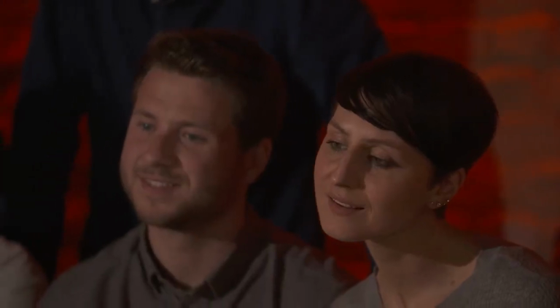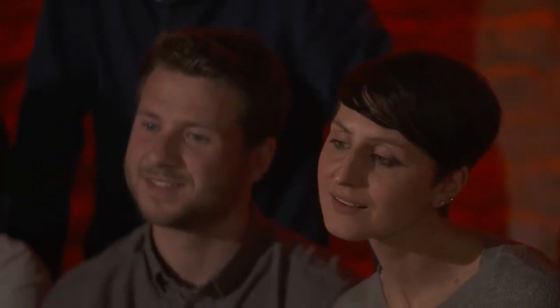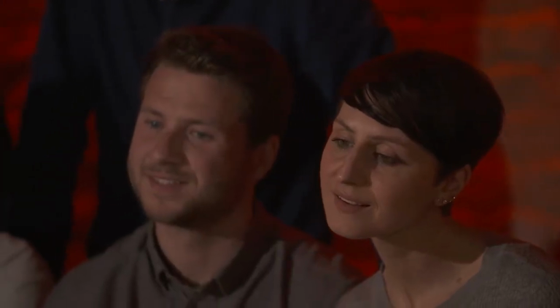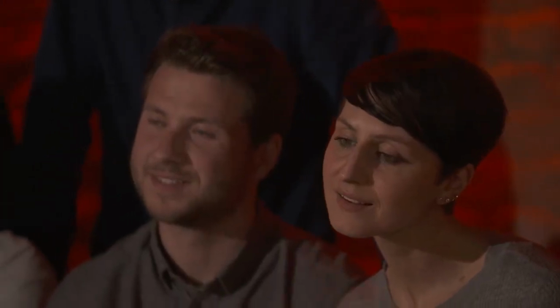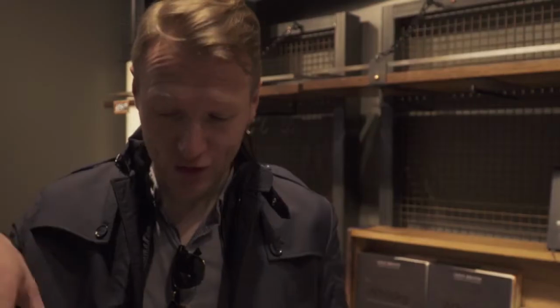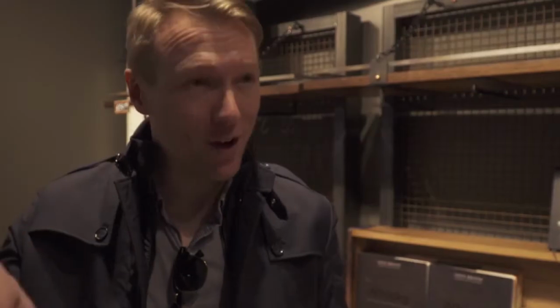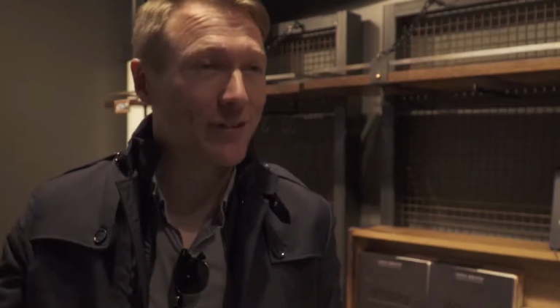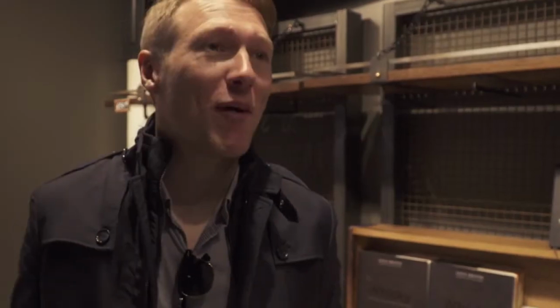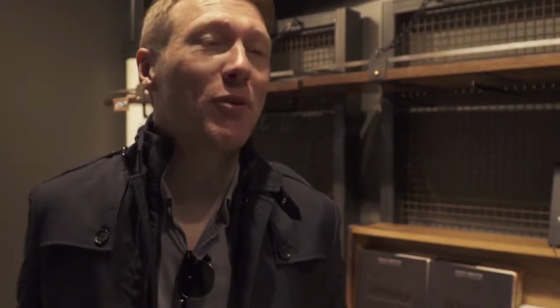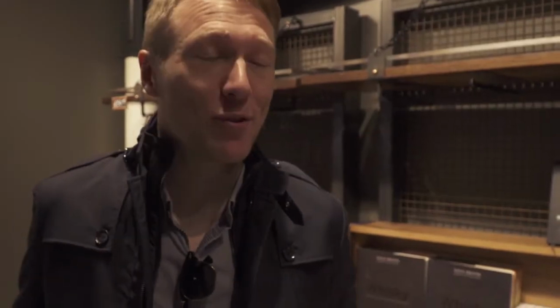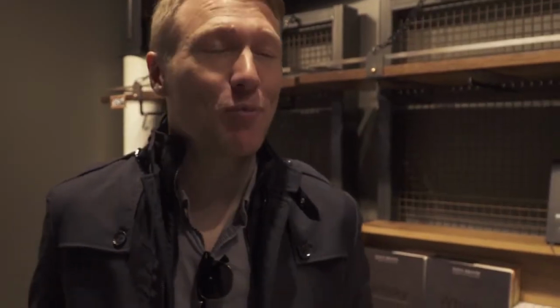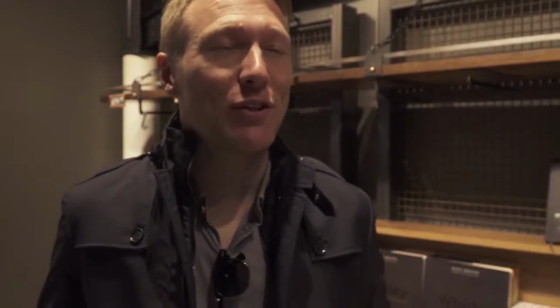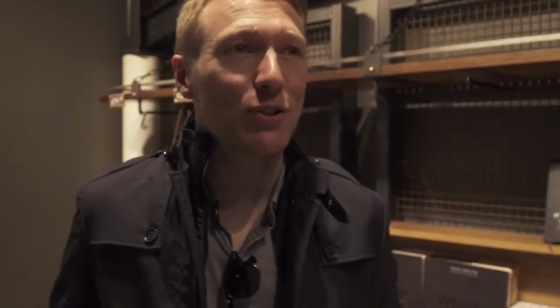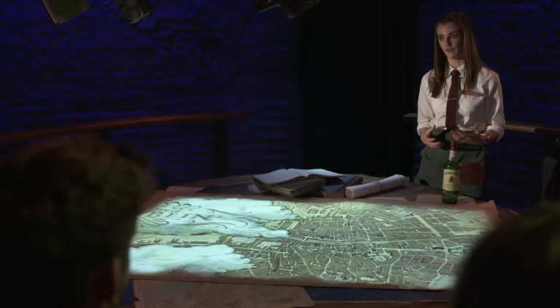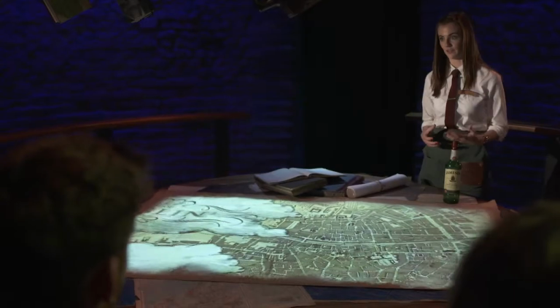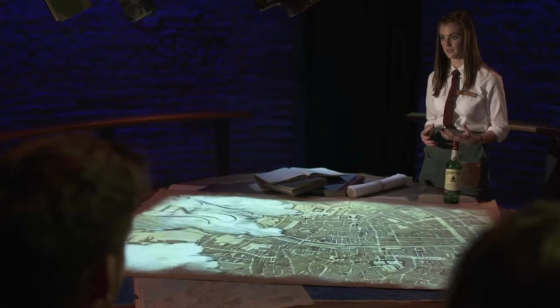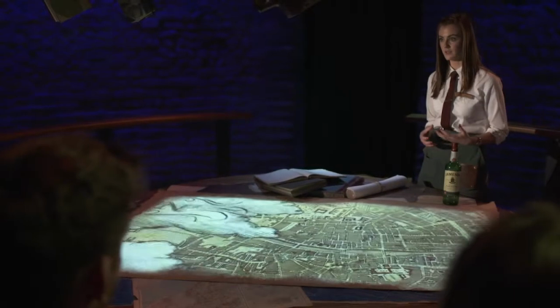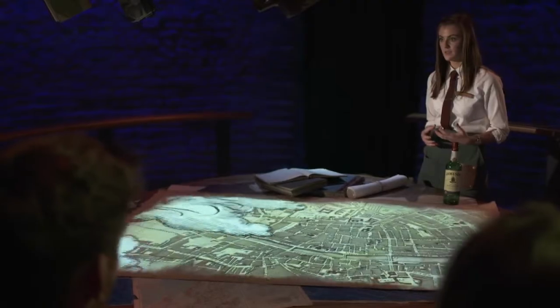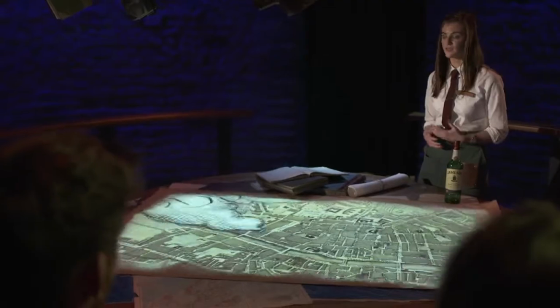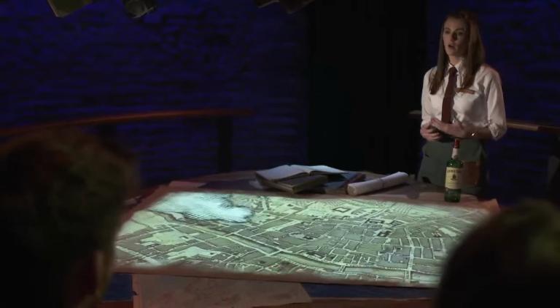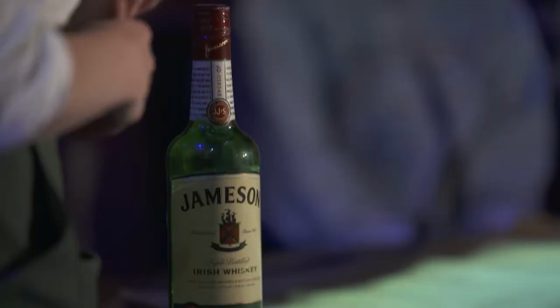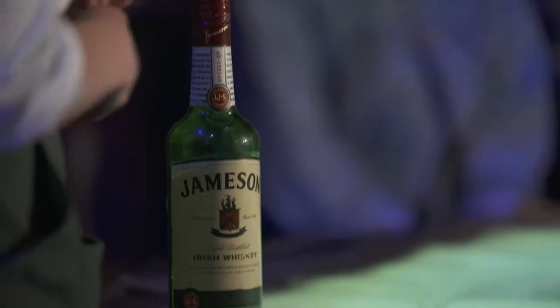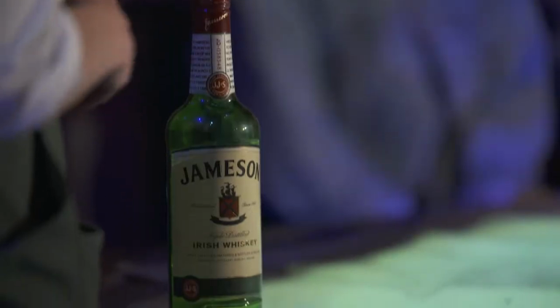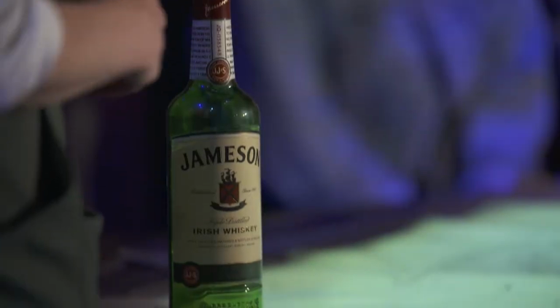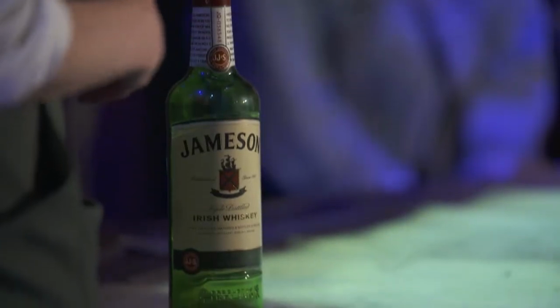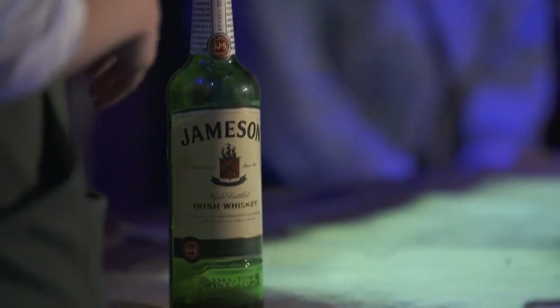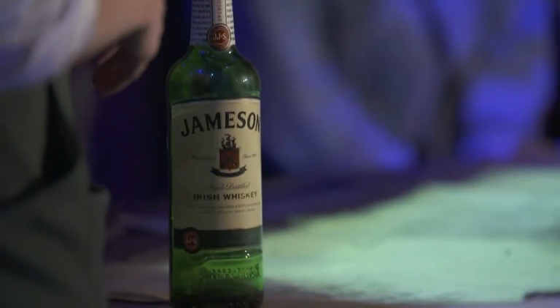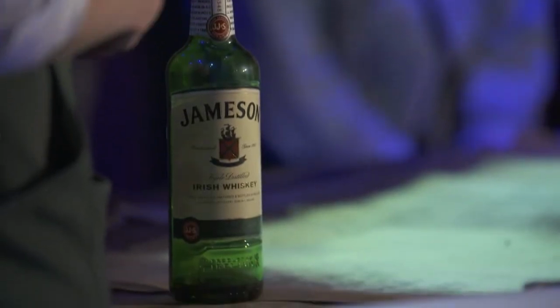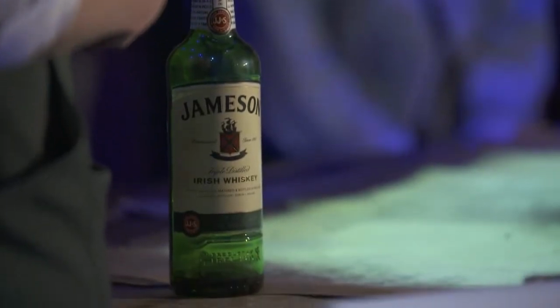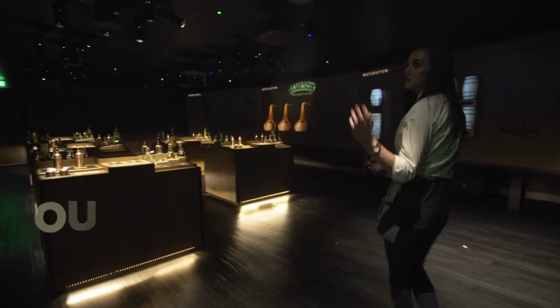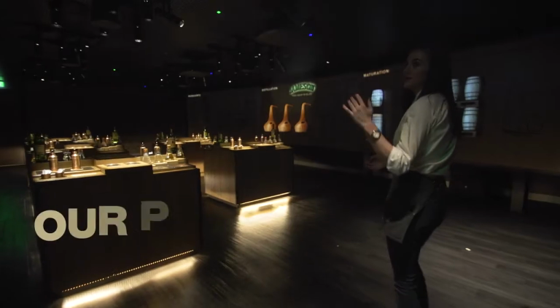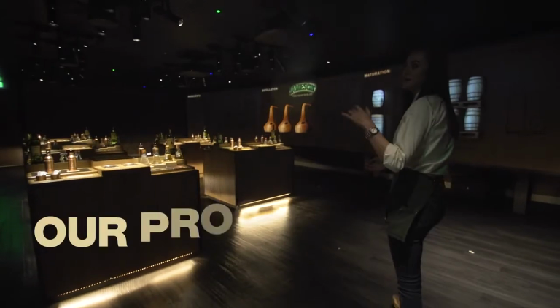The projection down onto the map — I thought that was a brilliant touch. I haven't seen anything like that in any kind of similar tour that you might do.